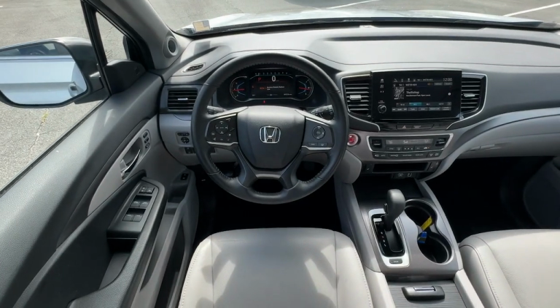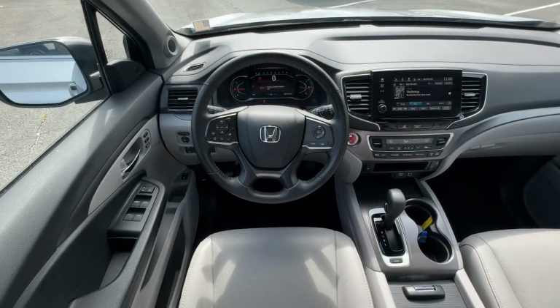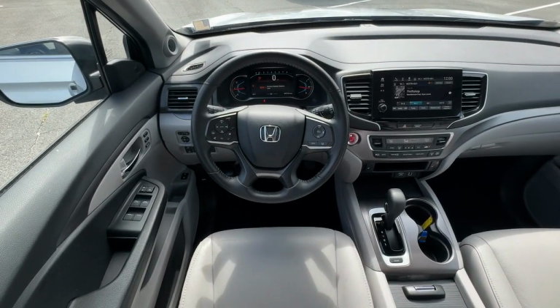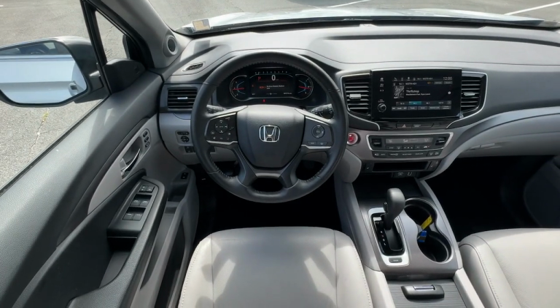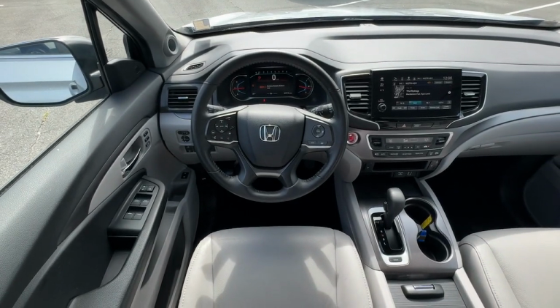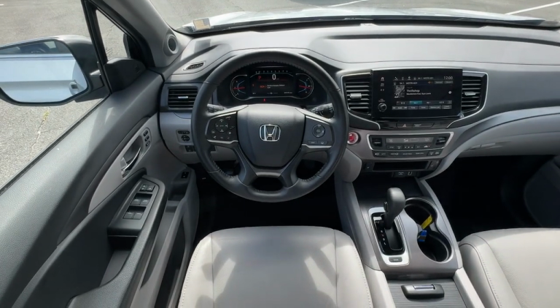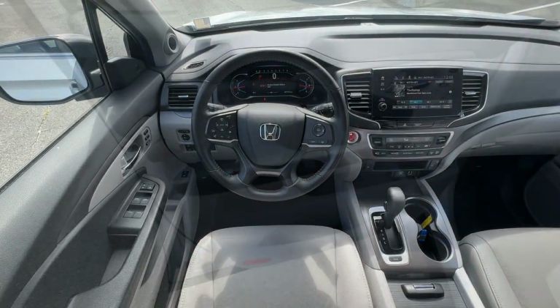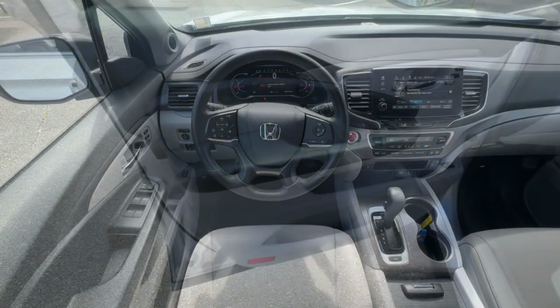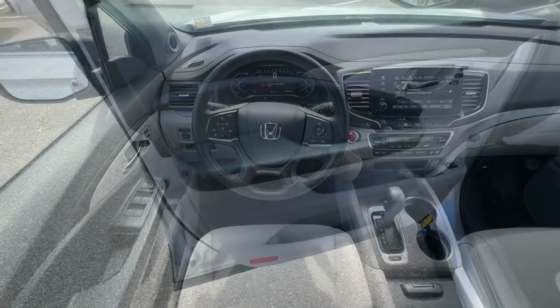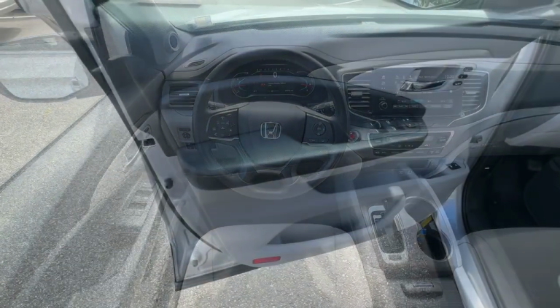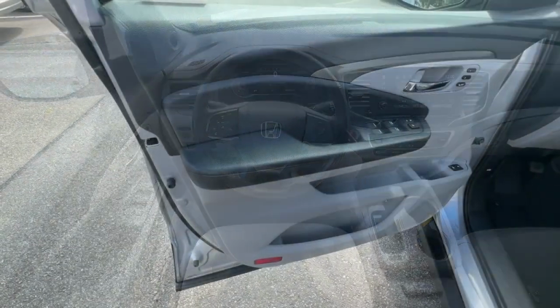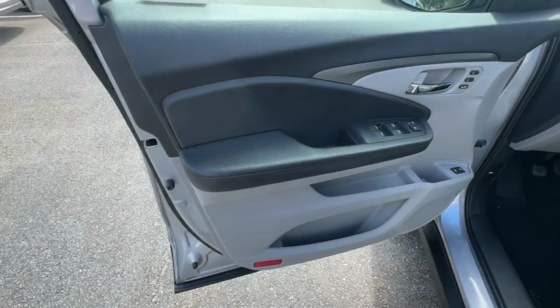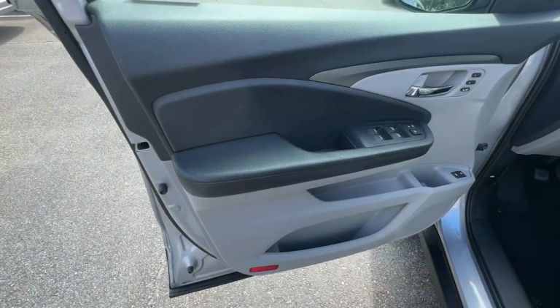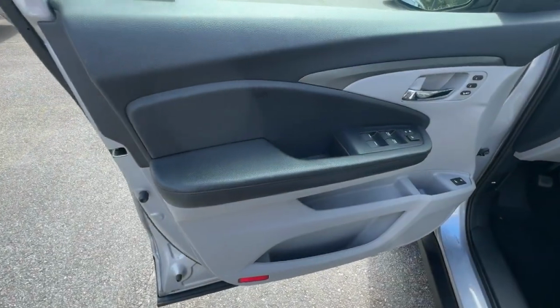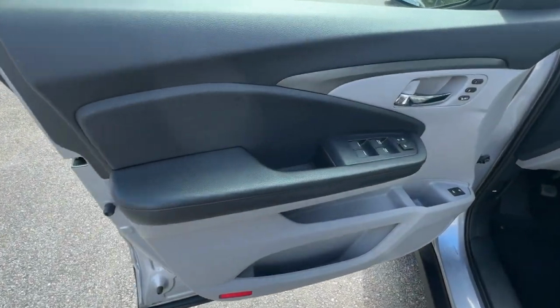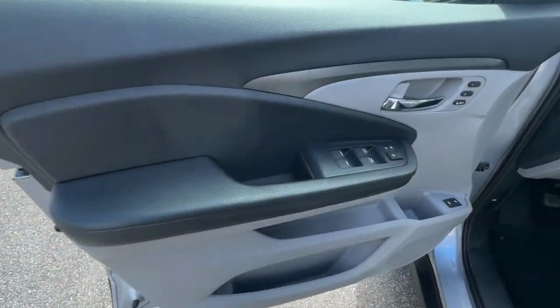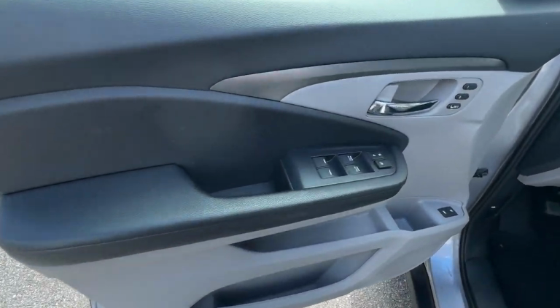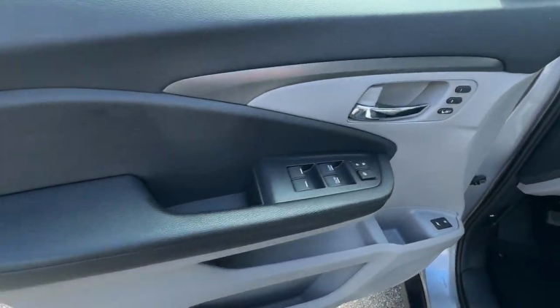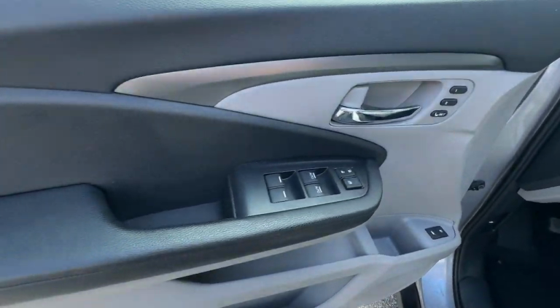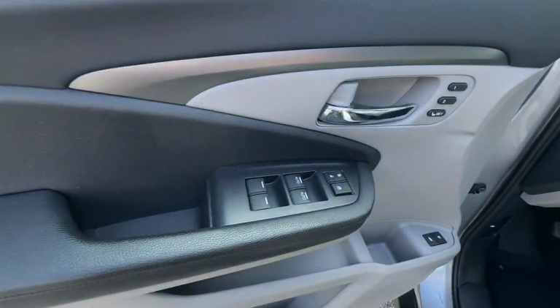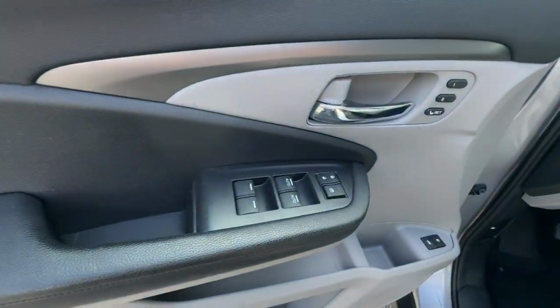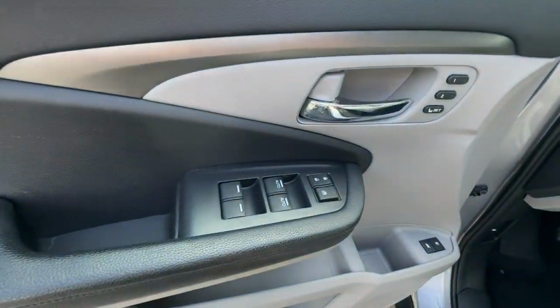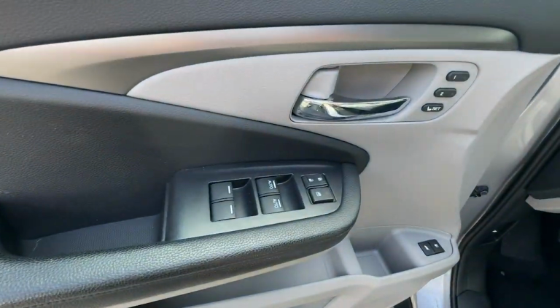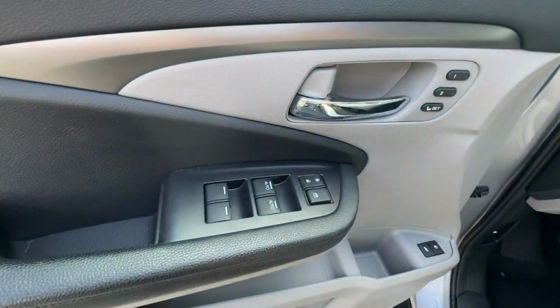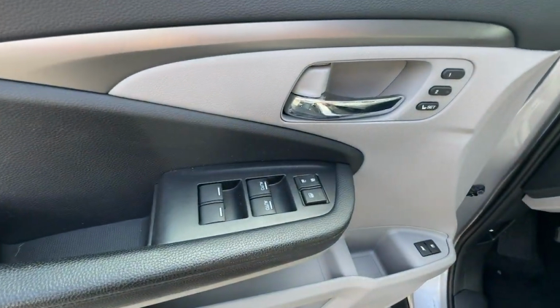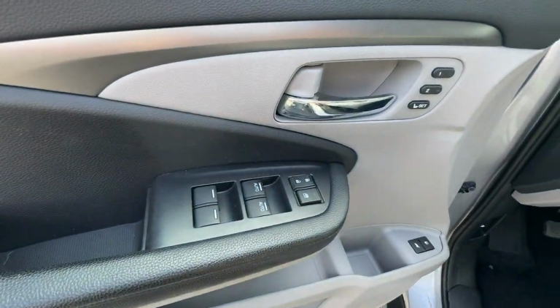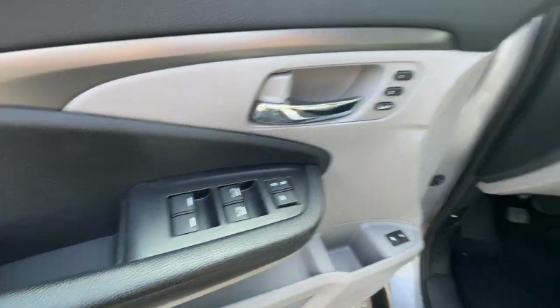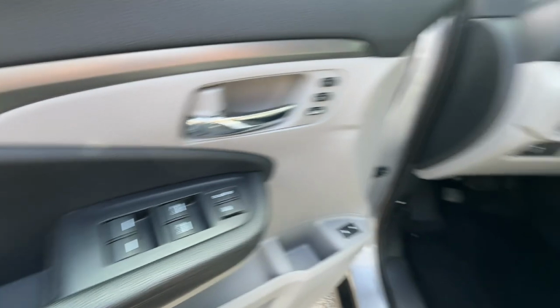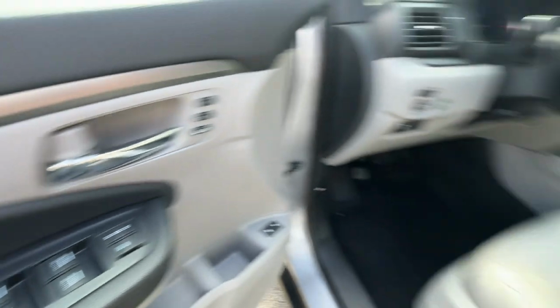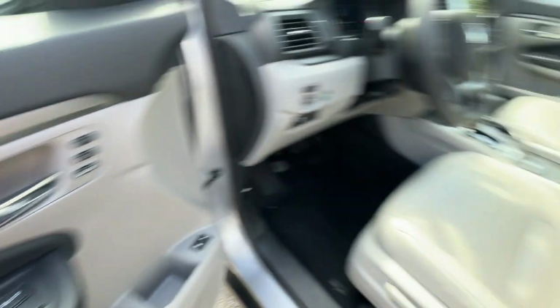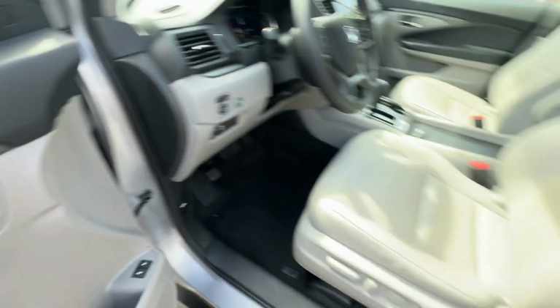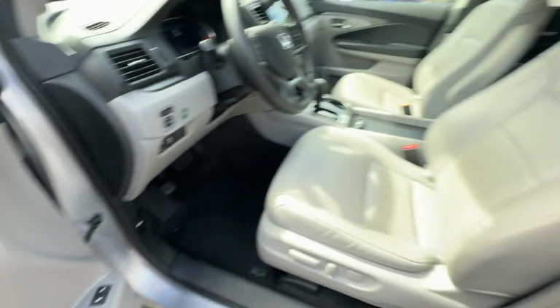Keyless Start, Power Passenger Seat, Premium Sound System, Satellite Radio.